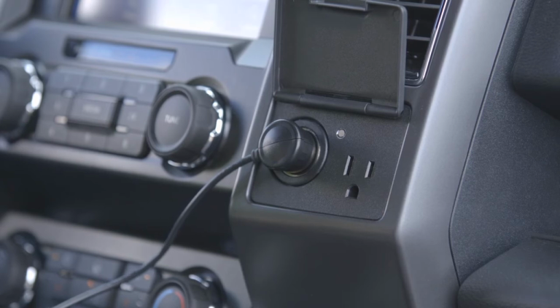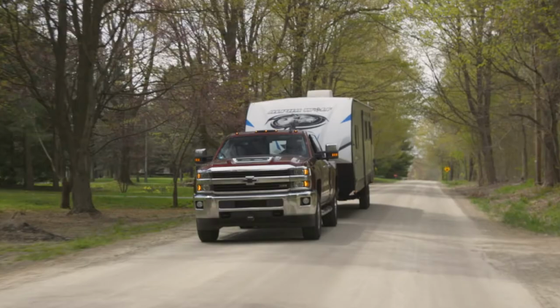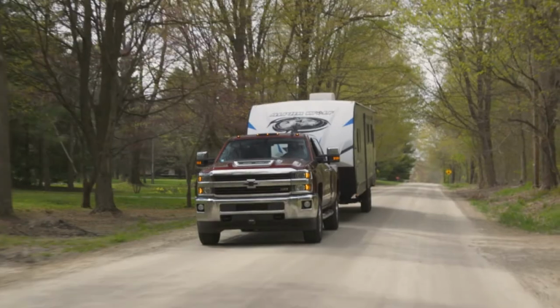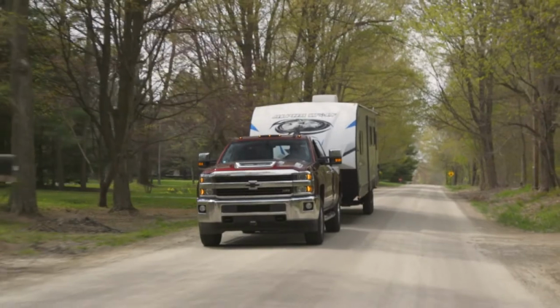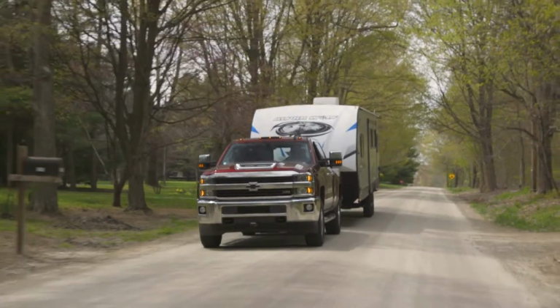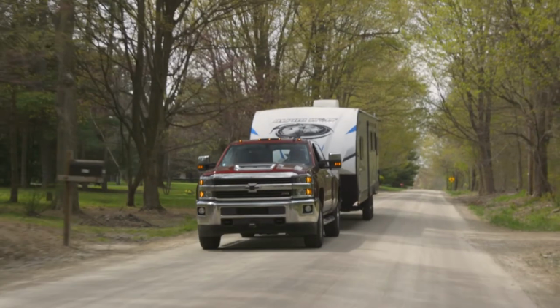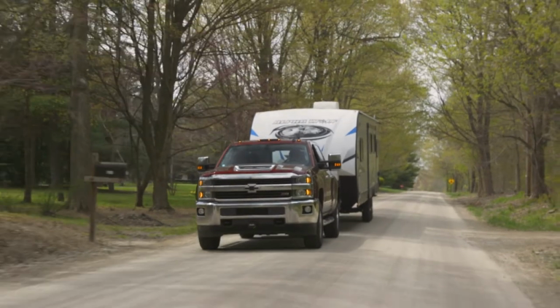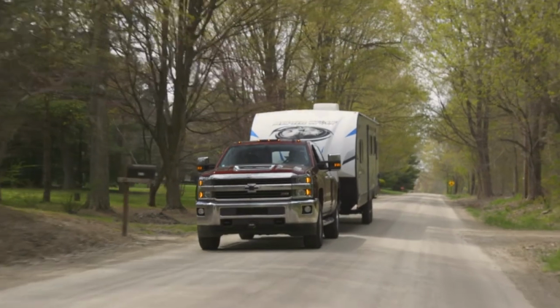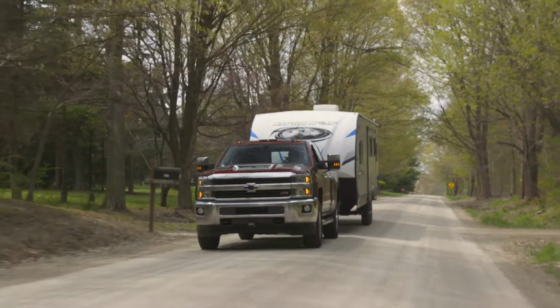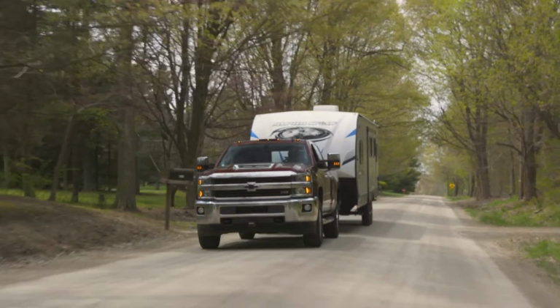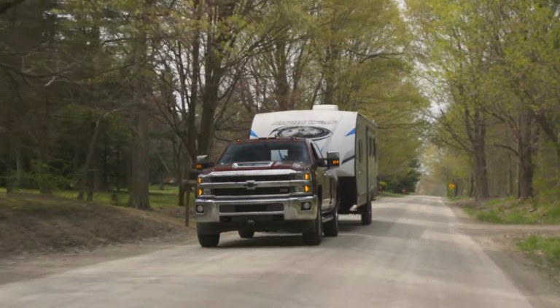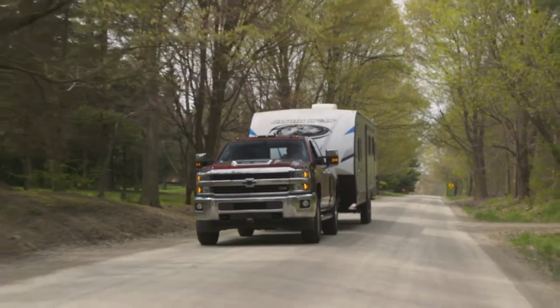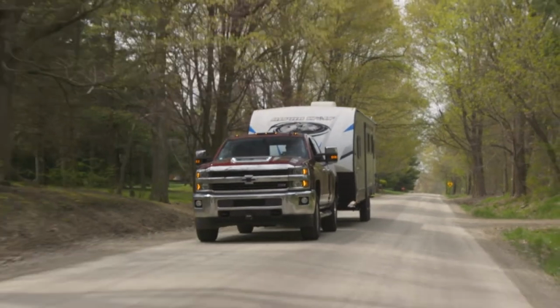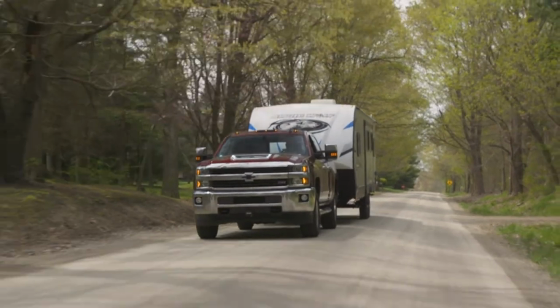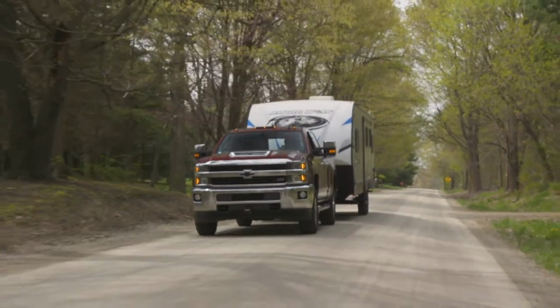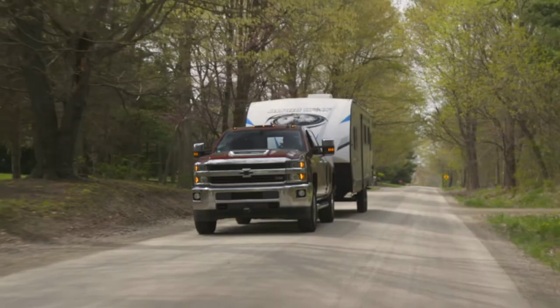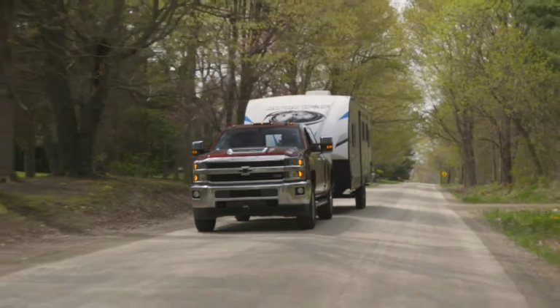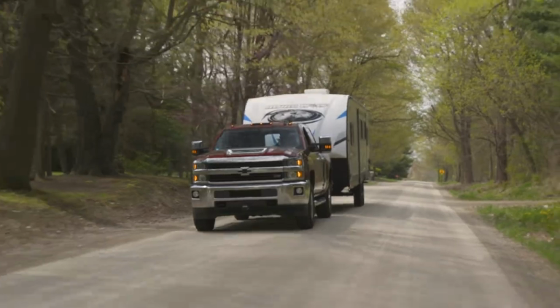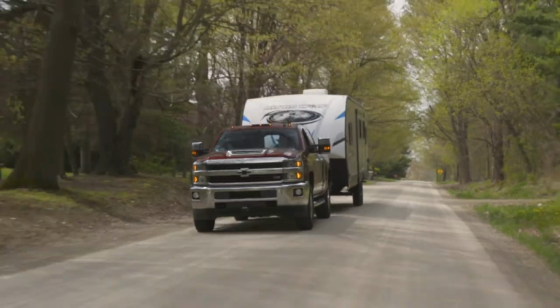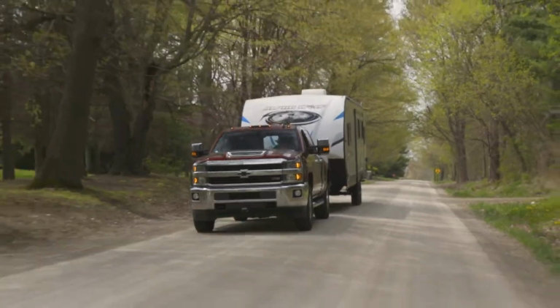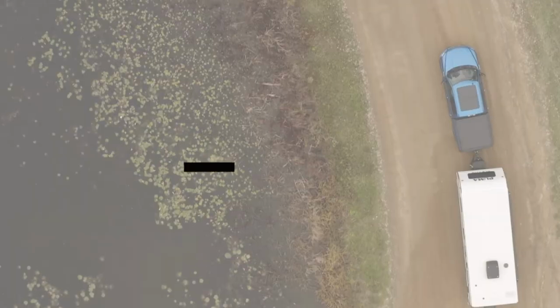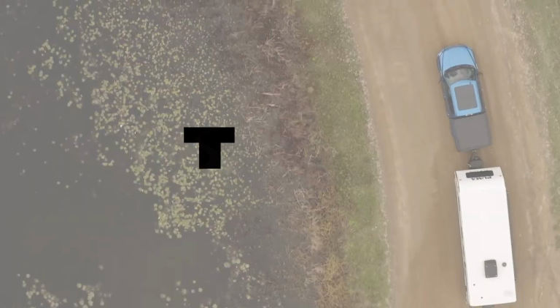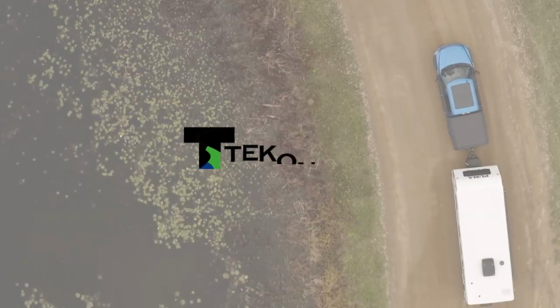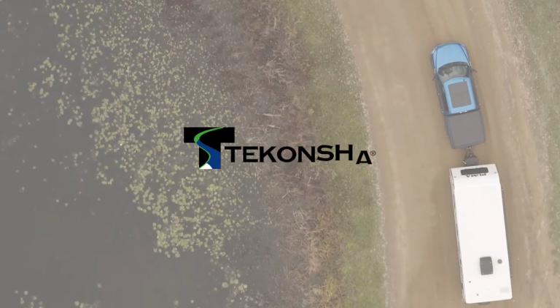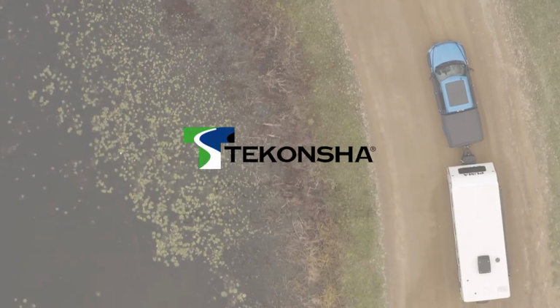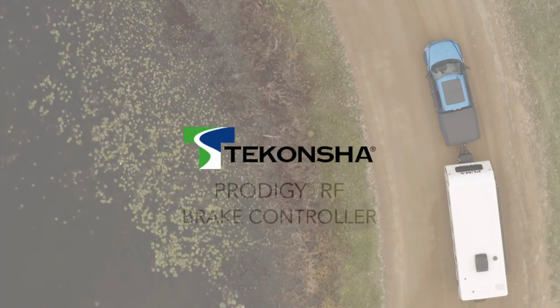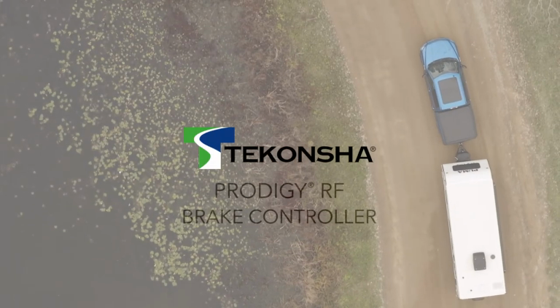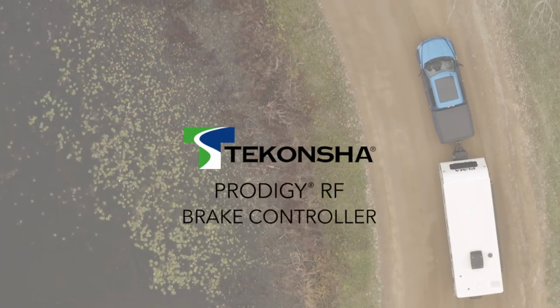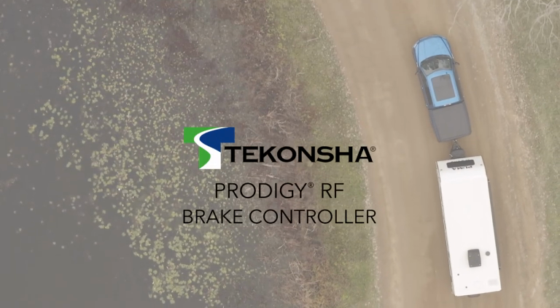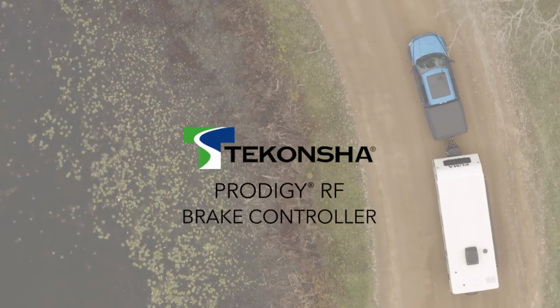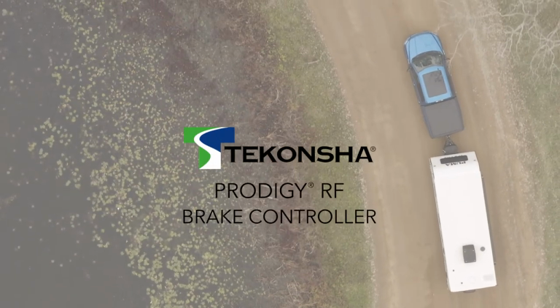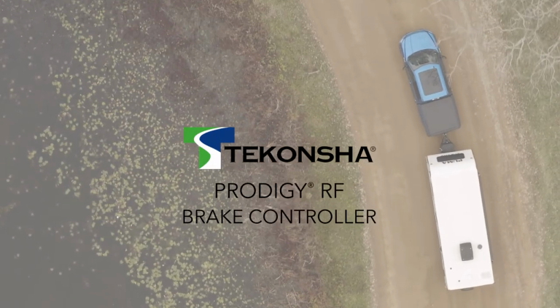So go where the road leads, knowing that whatever you're towing, Tekoncha can help you stop it — with the Prodigy RF.